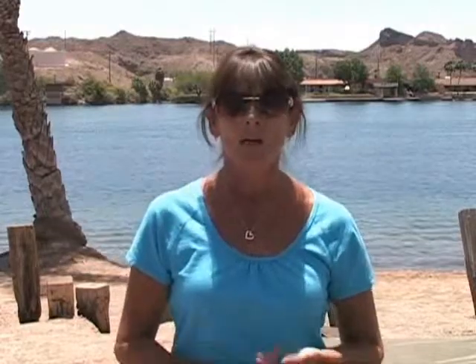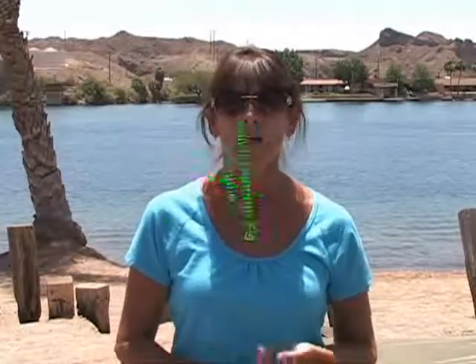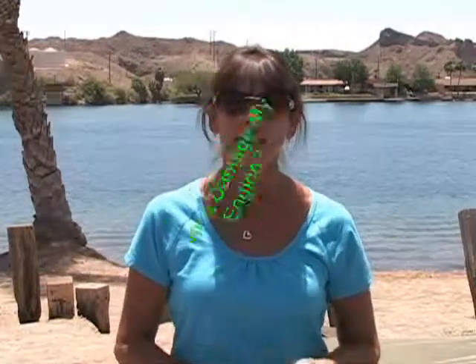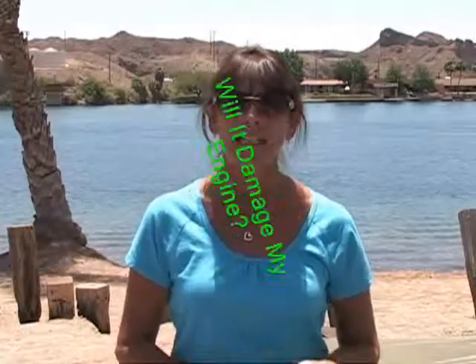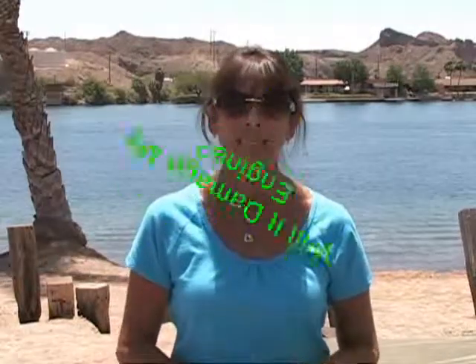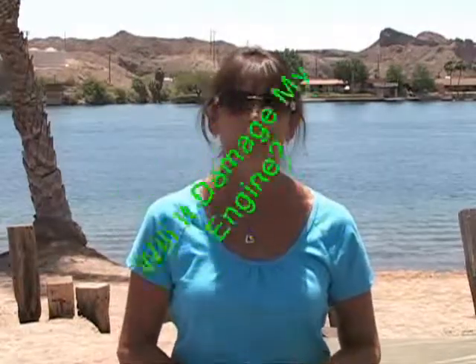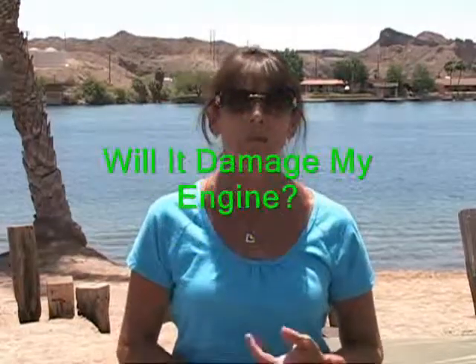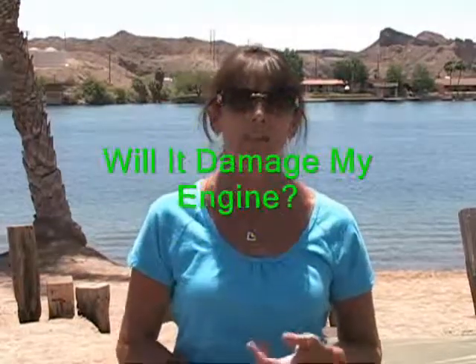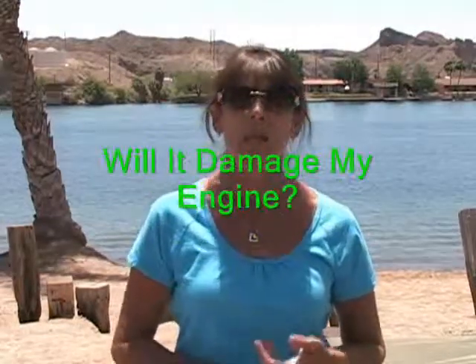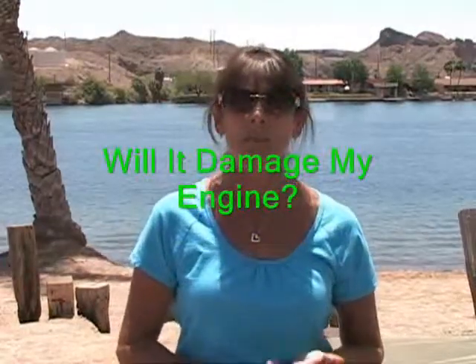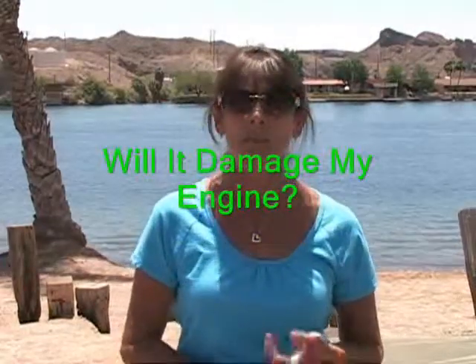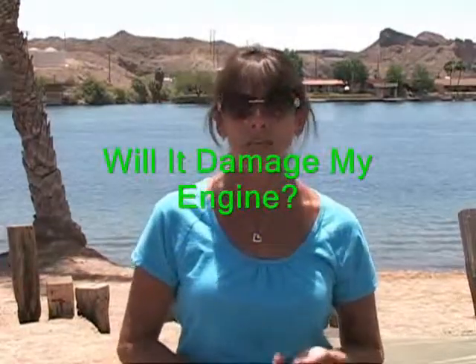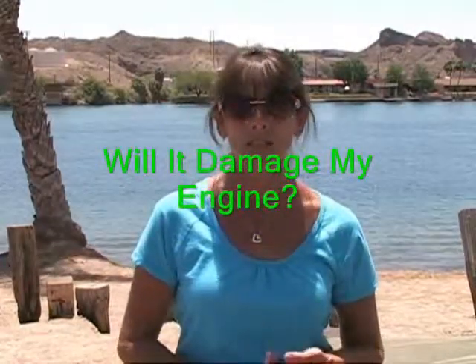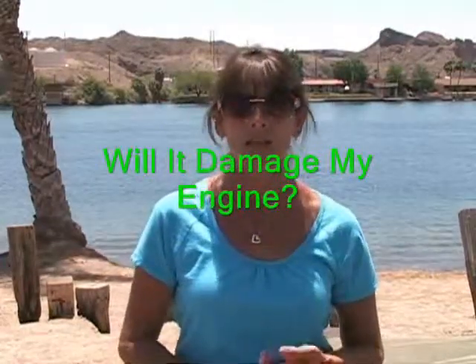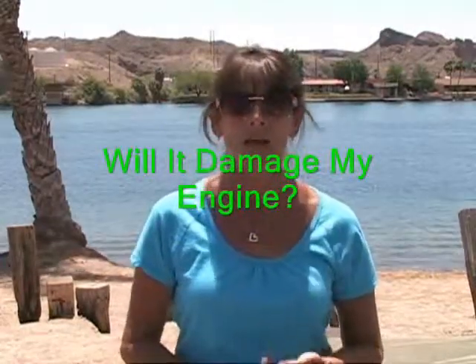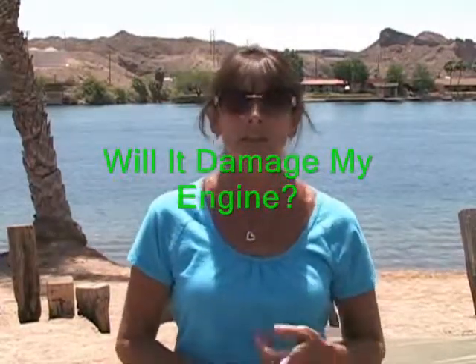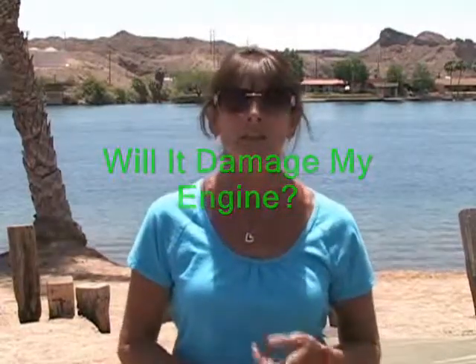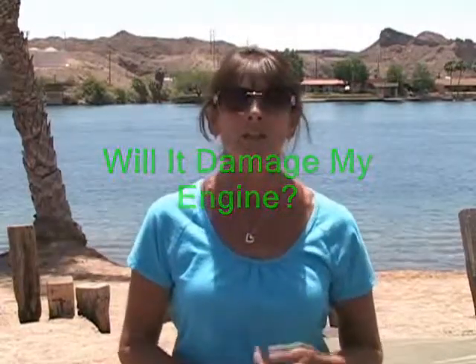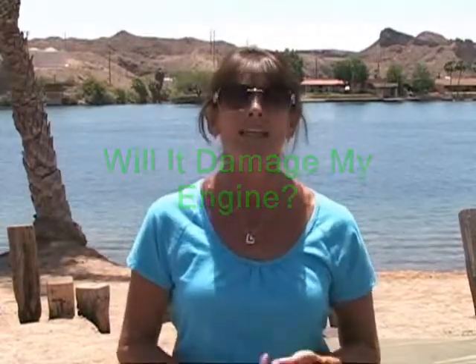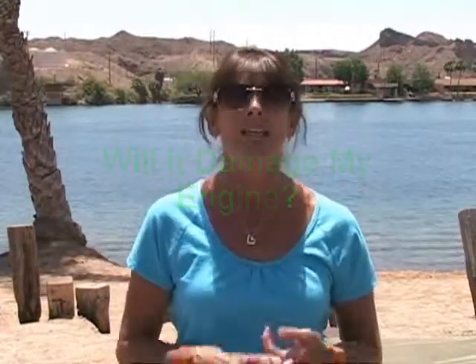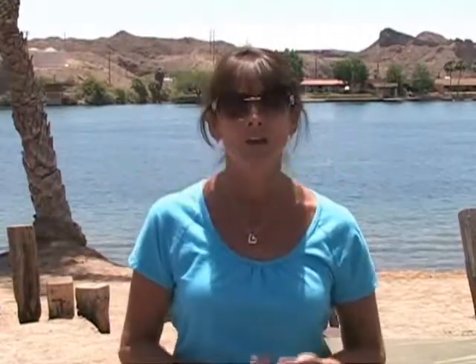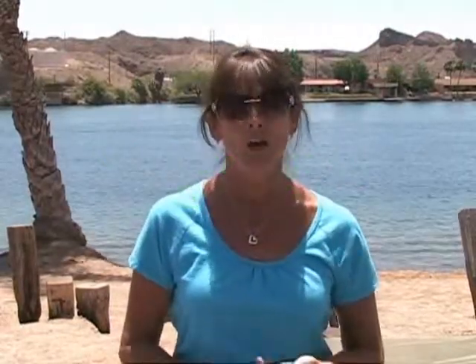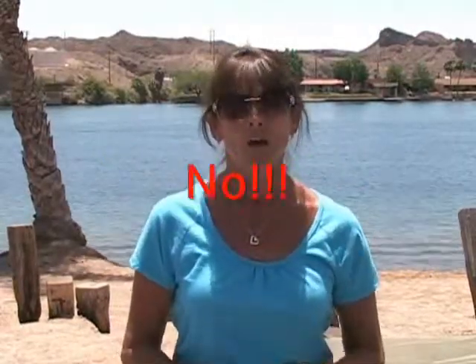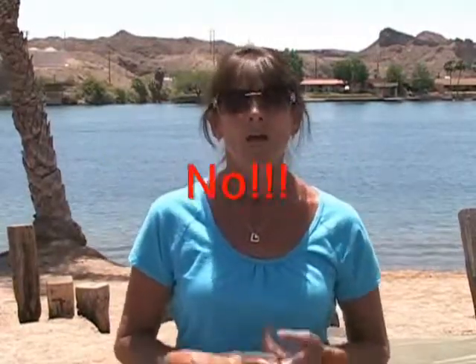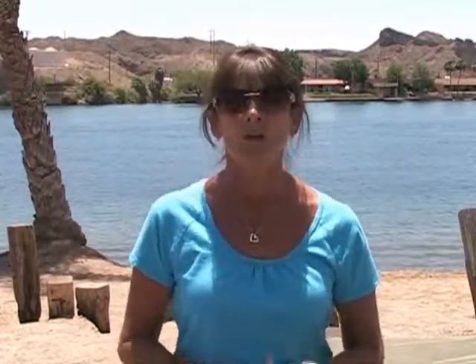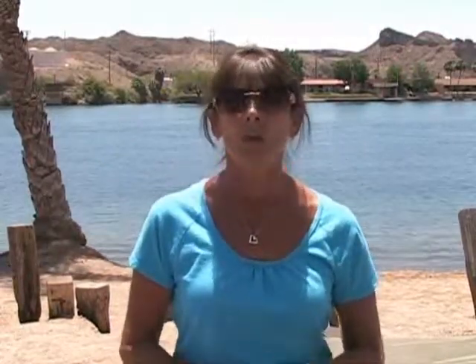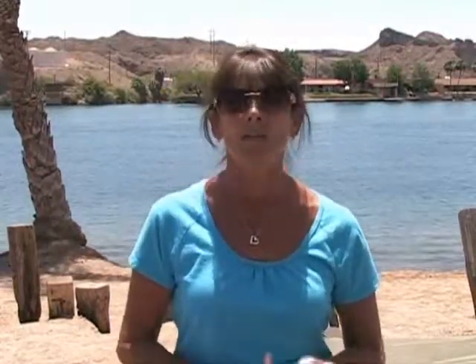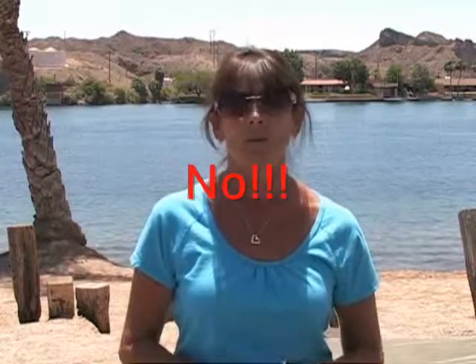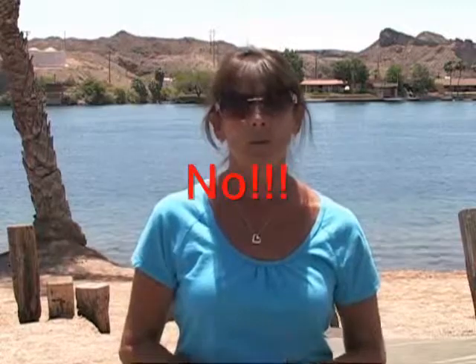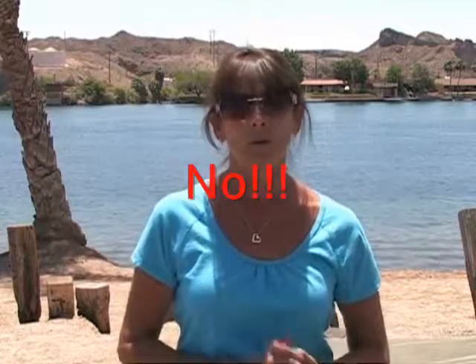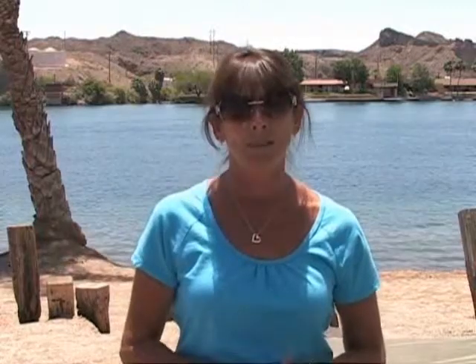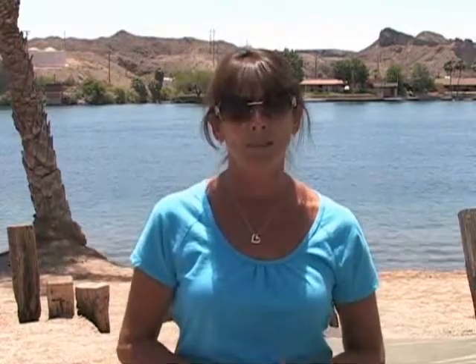One question he gets is, will it damage my engine? The answer is no, nor will it void your warranty.